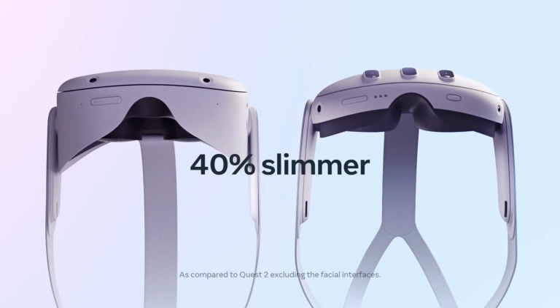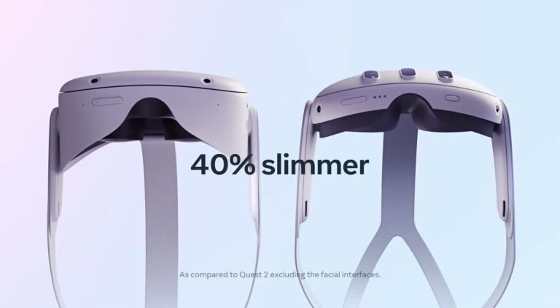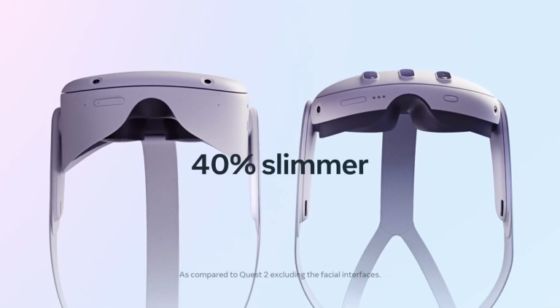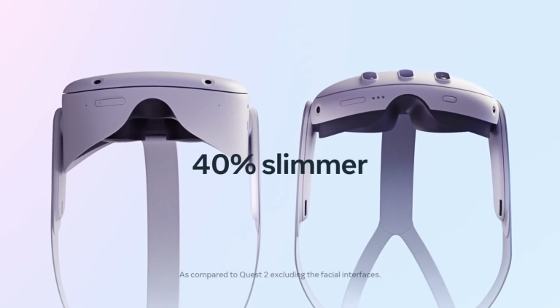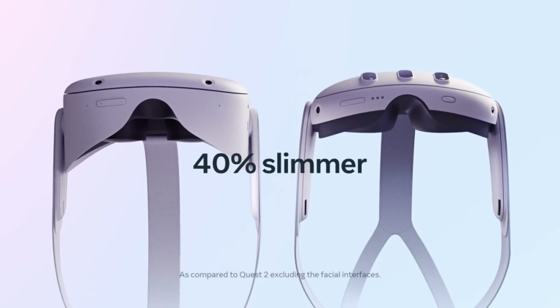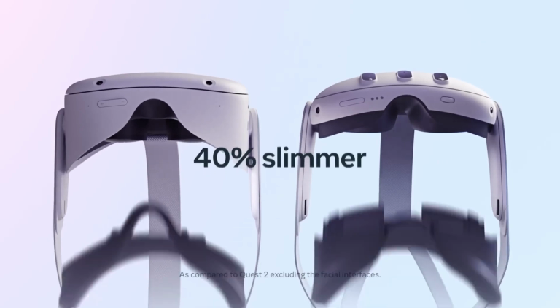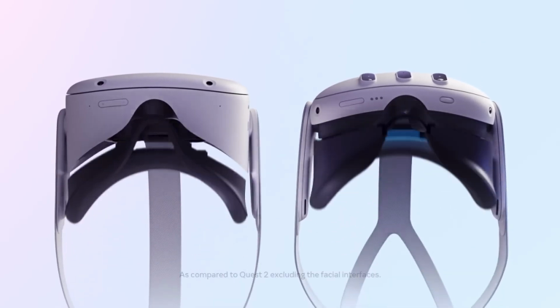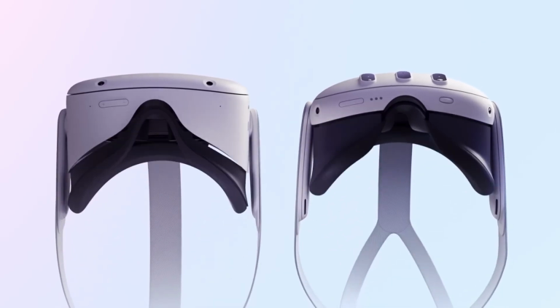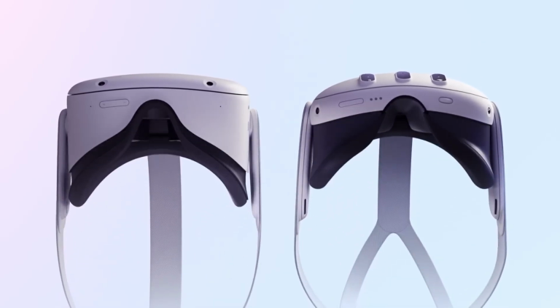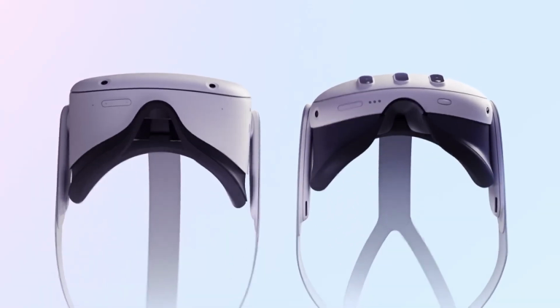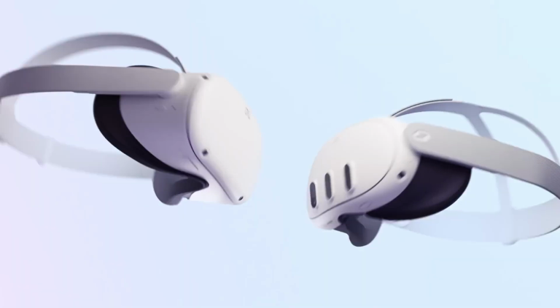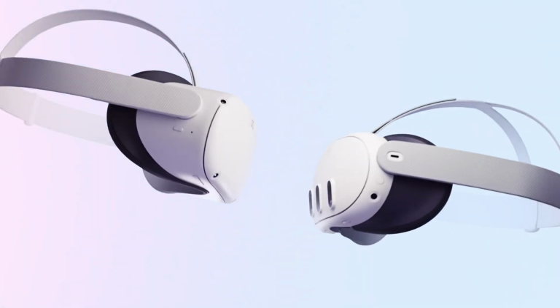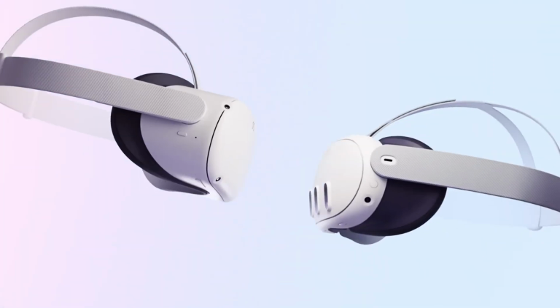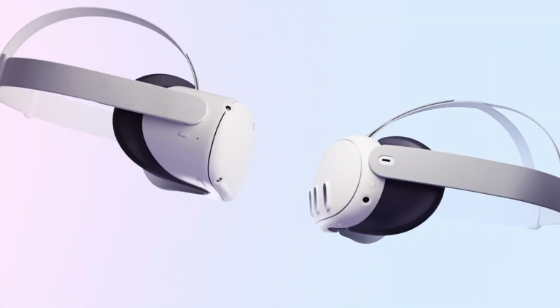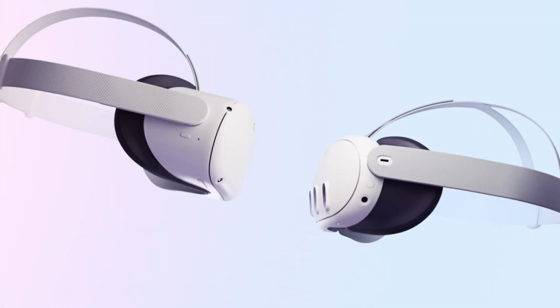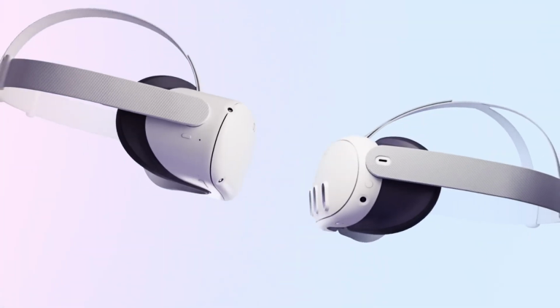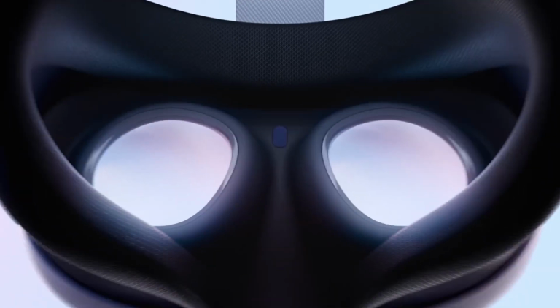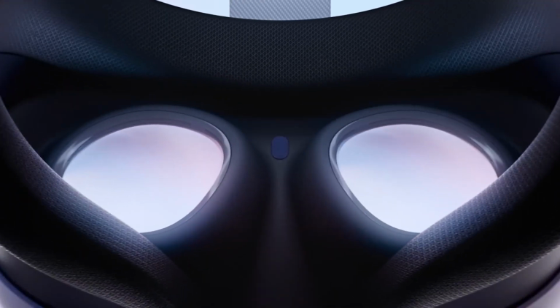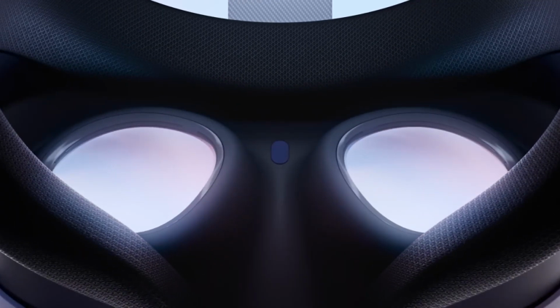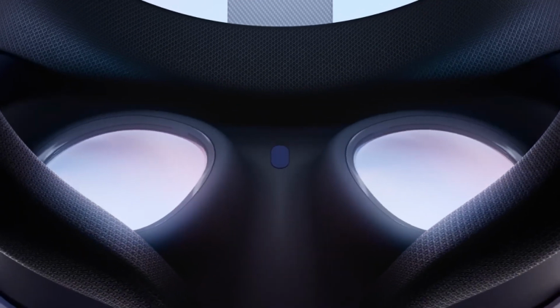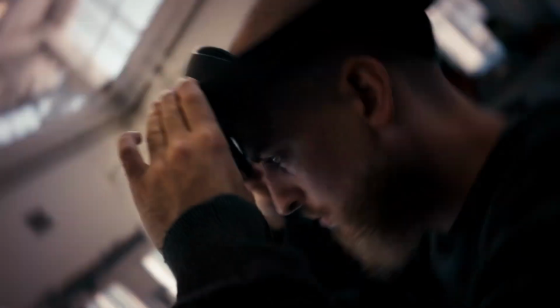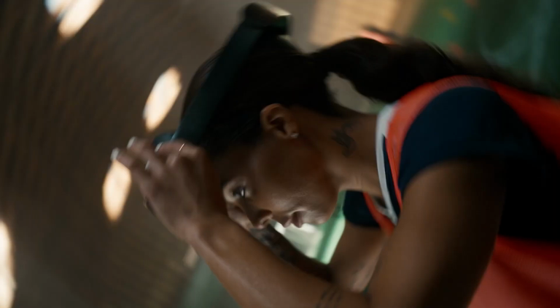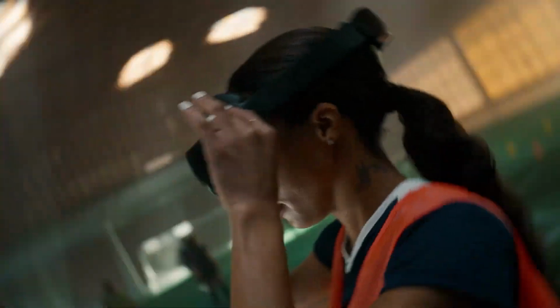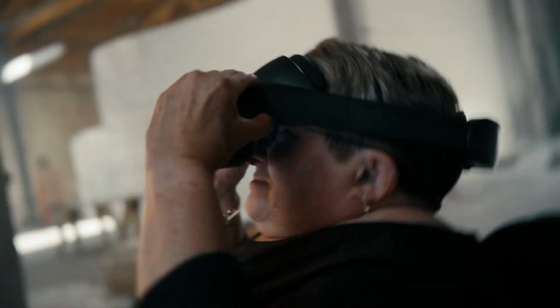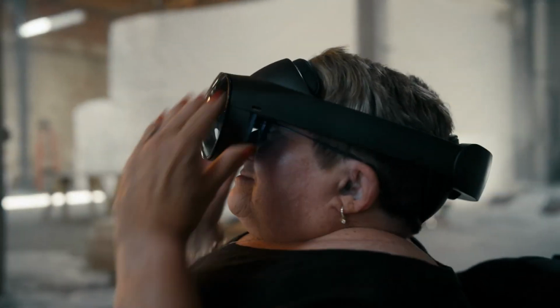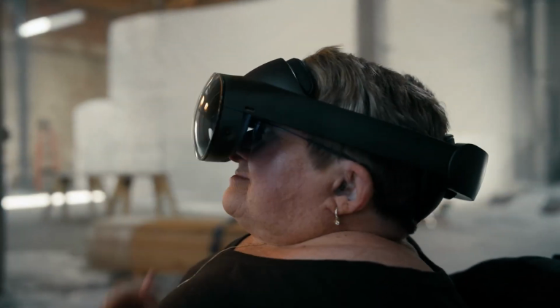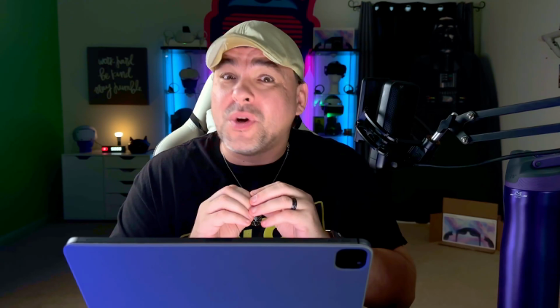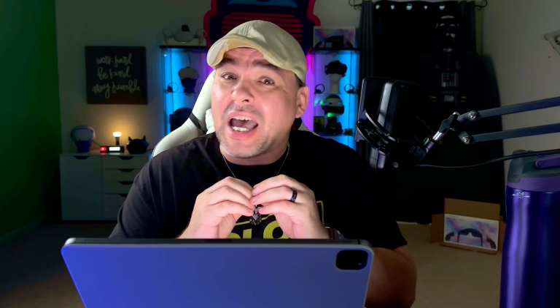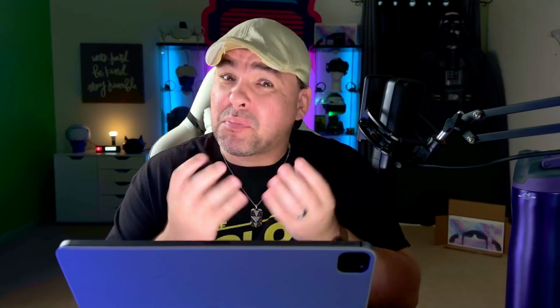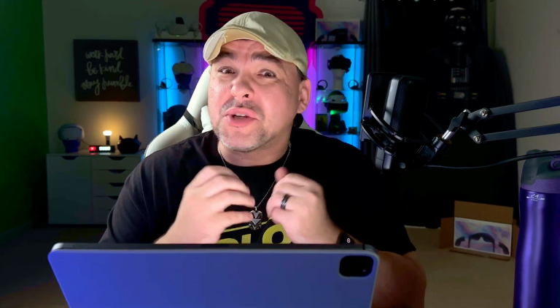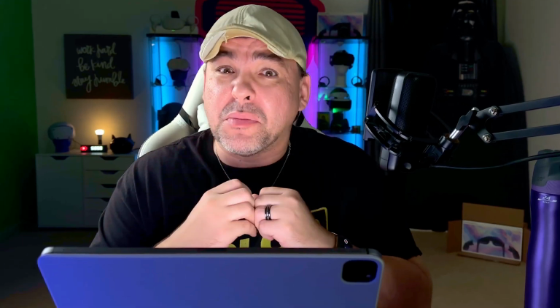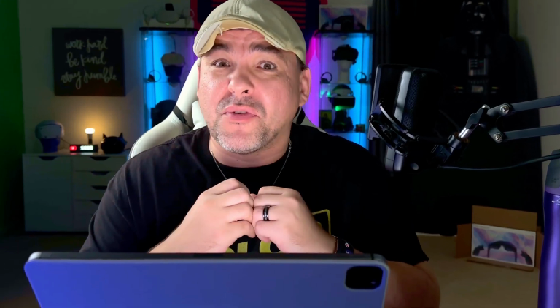This design approach hints at the Quest 3's potential to be used without a face mask, similar to the Quest Pro — which the presenter personally prefers. The Quest 3's wraparound structure is reminiscent of the Quest Pro, a feature notably absent in the Quest 2.